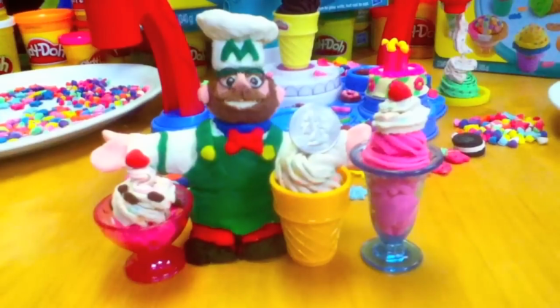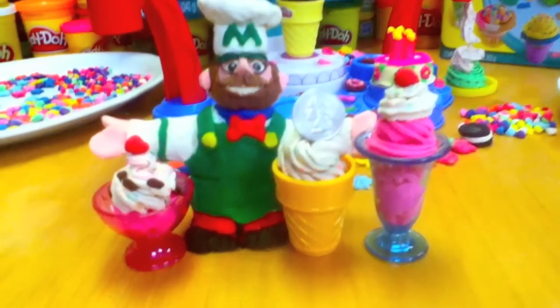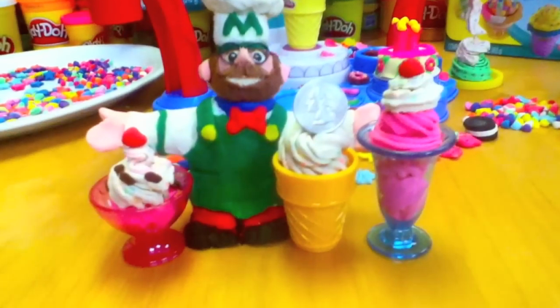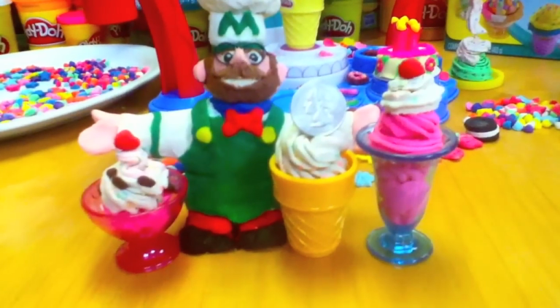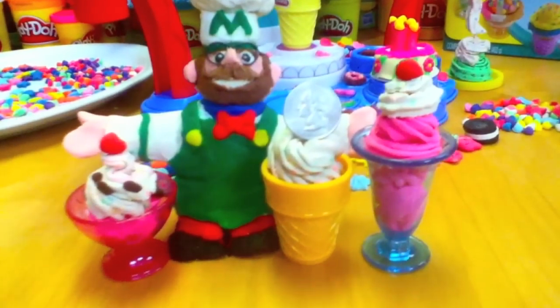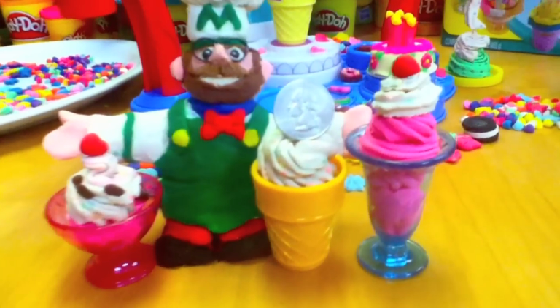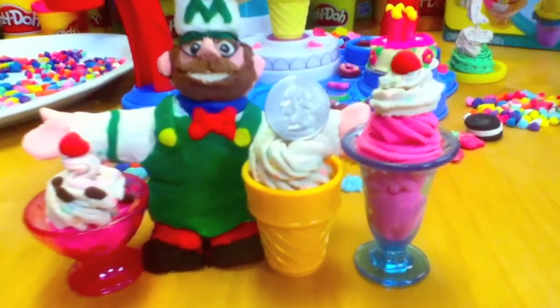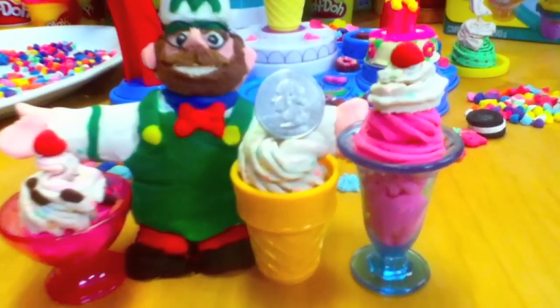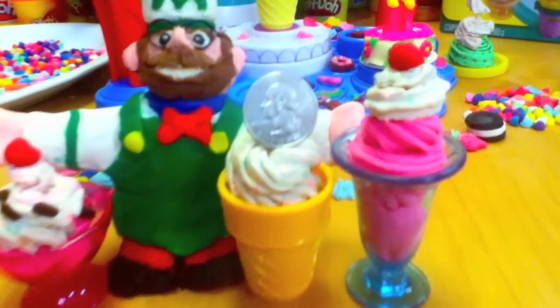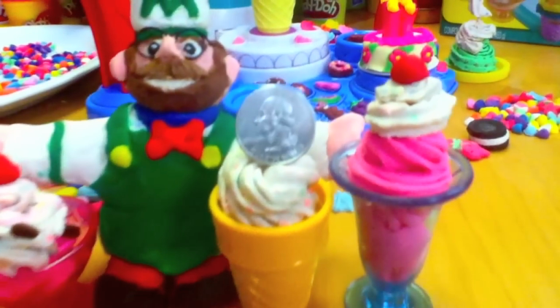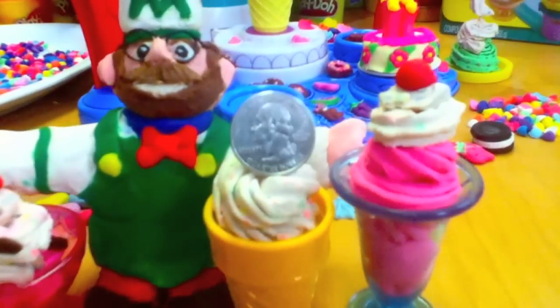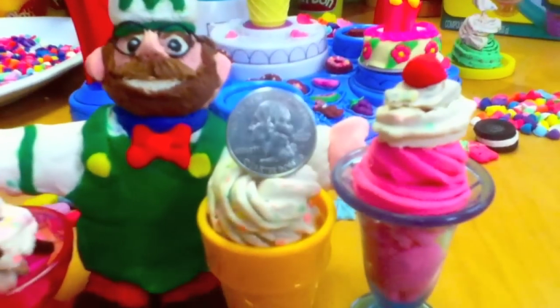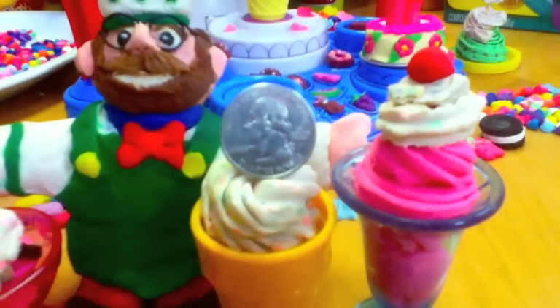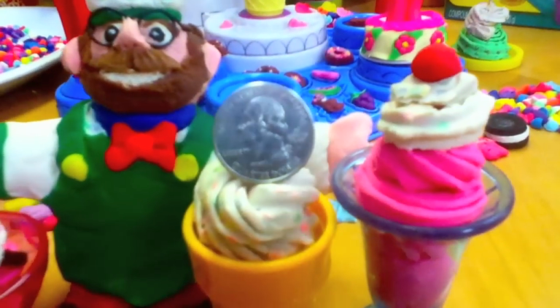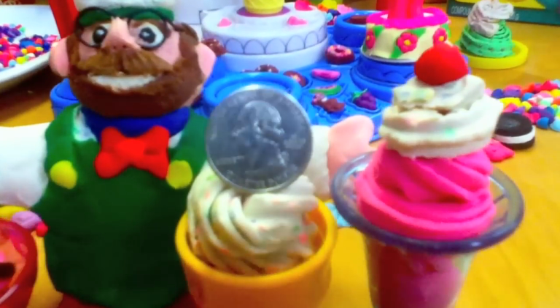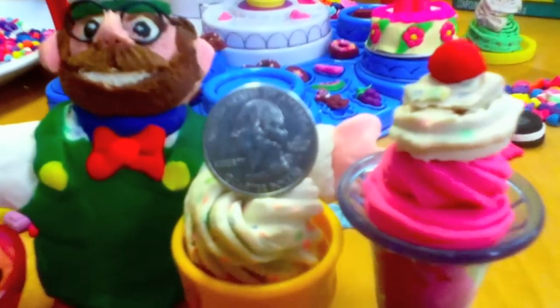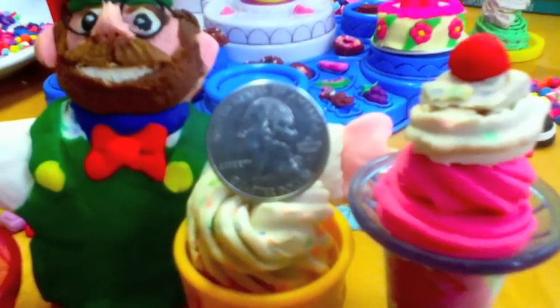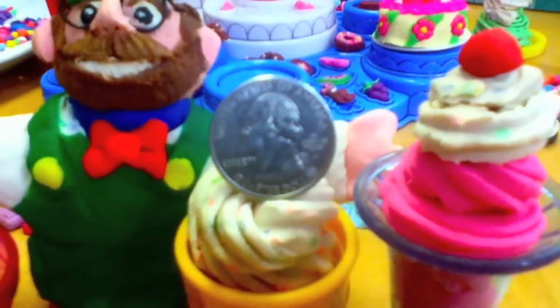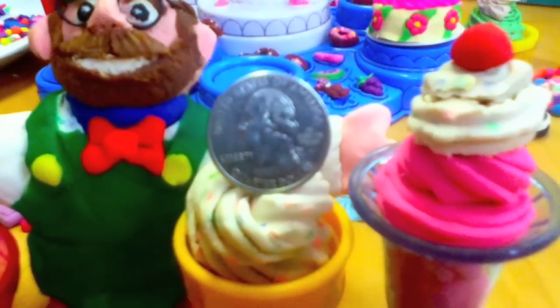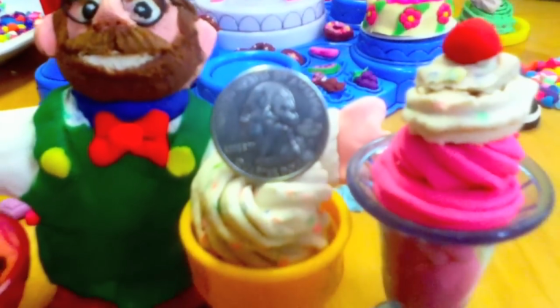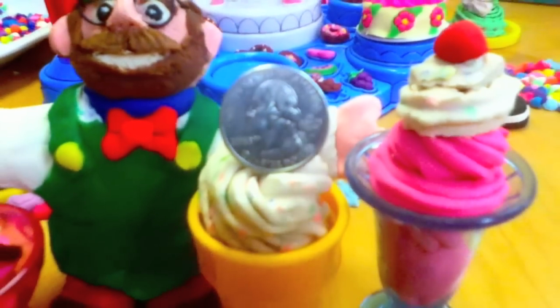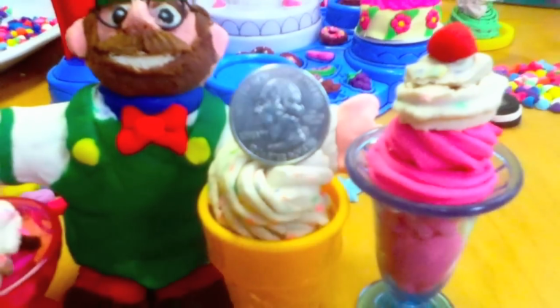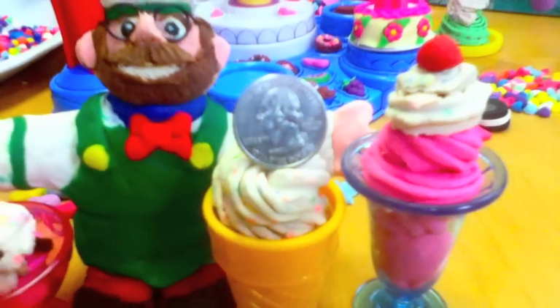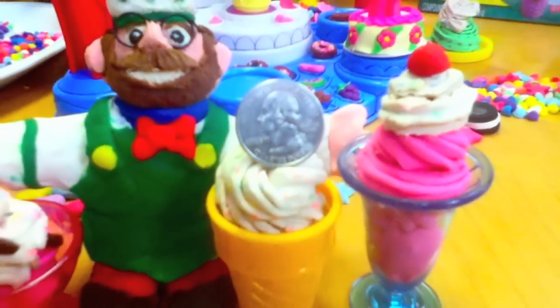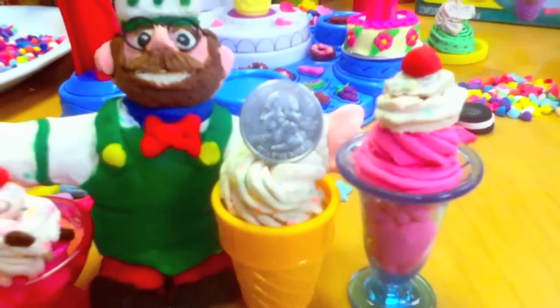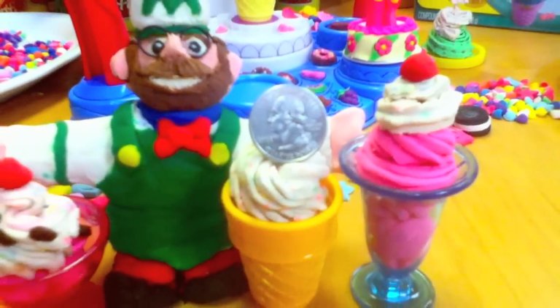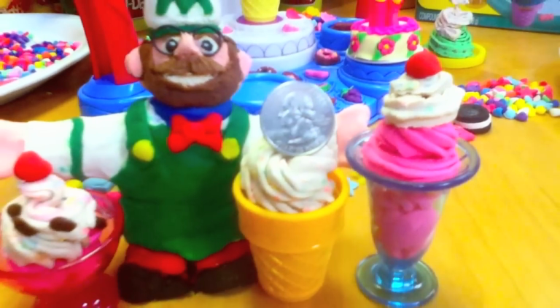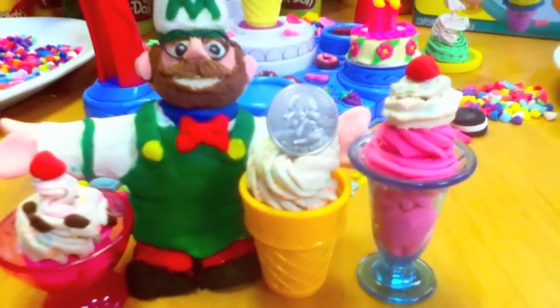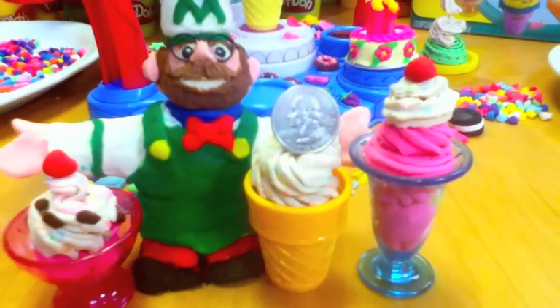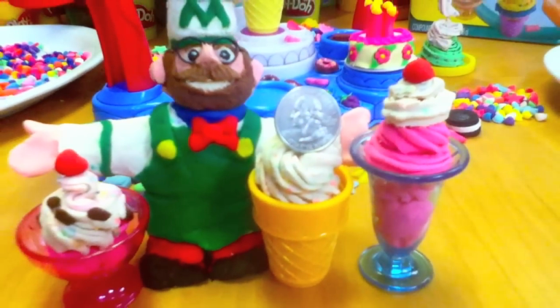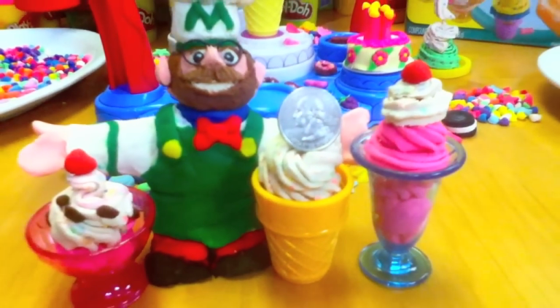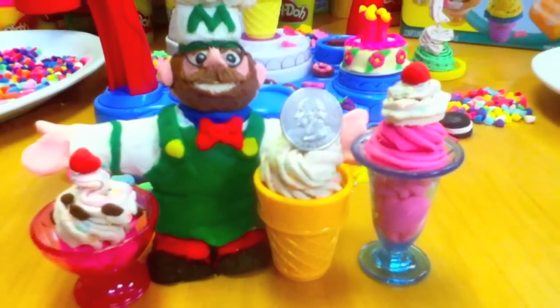That's a U.S. quarter for scale. These ice cream treats are like American Girl doll size.